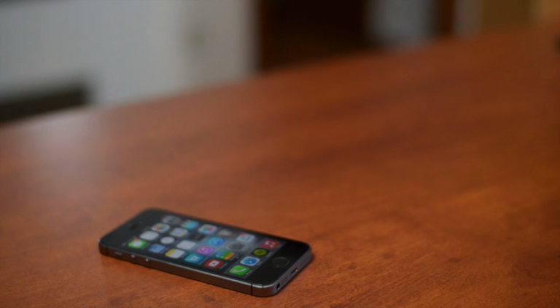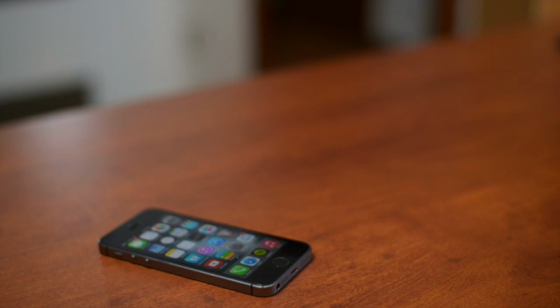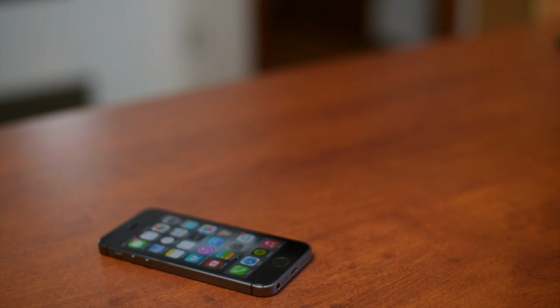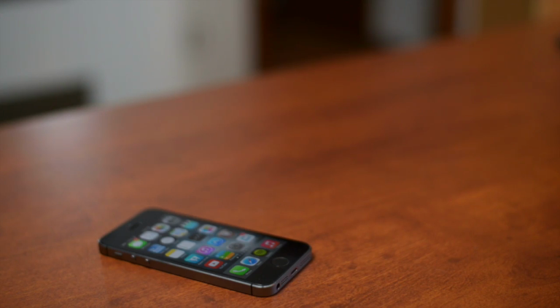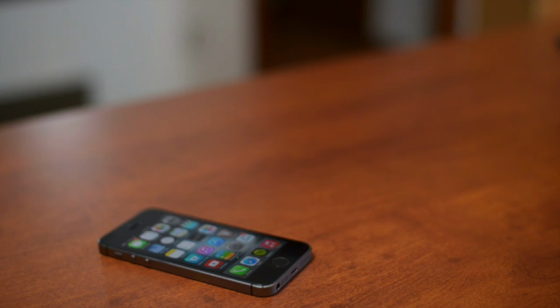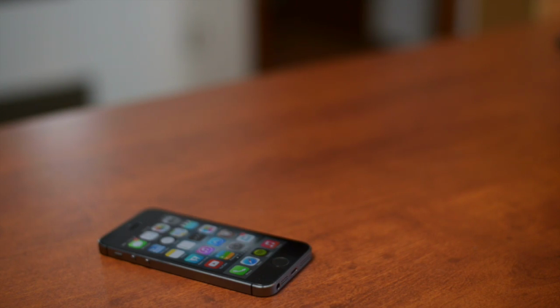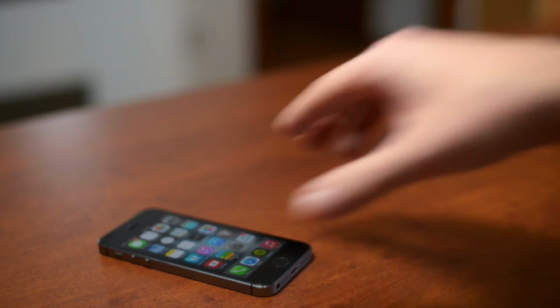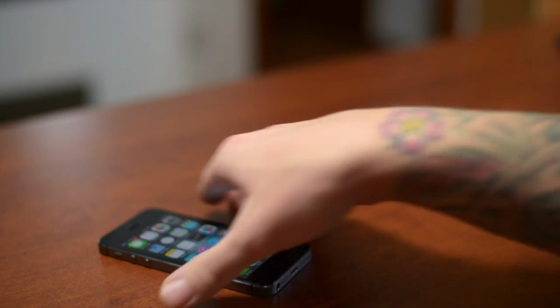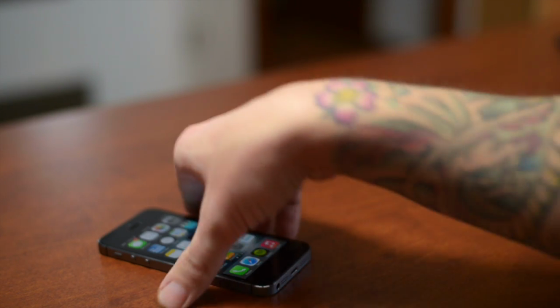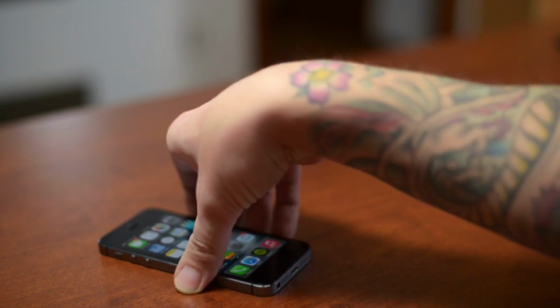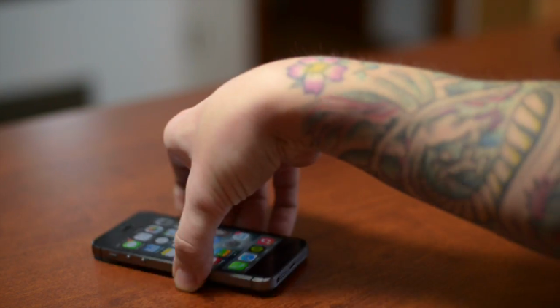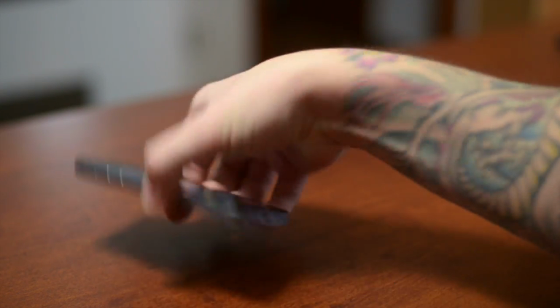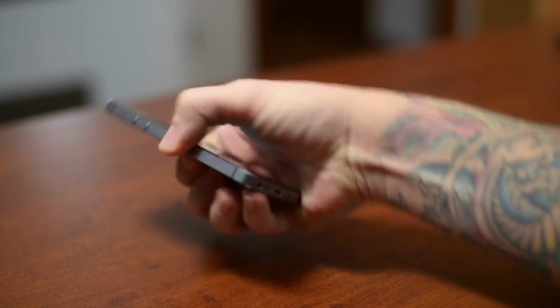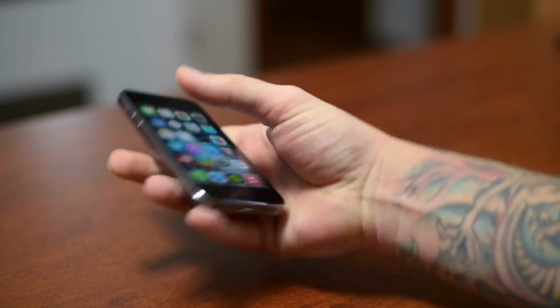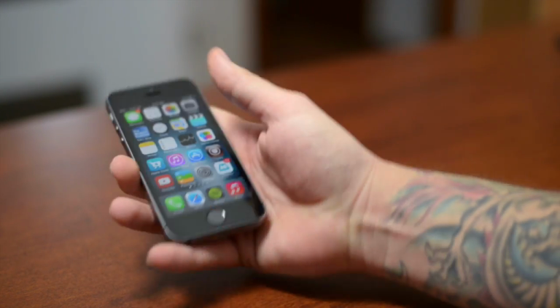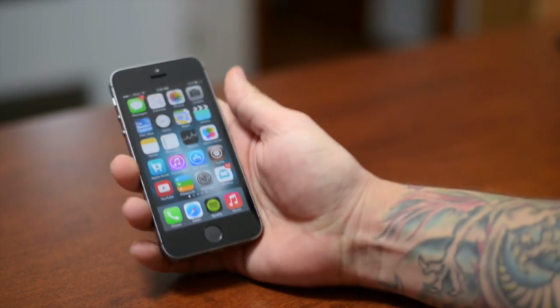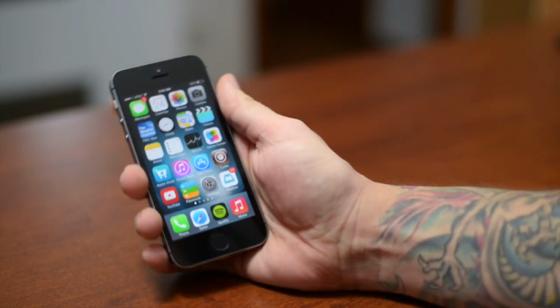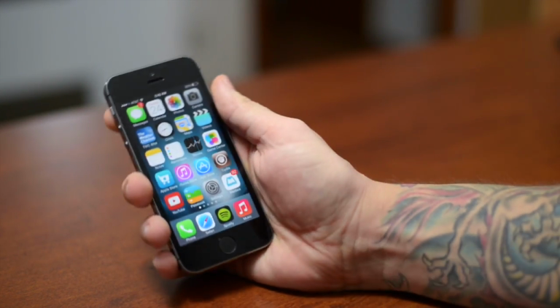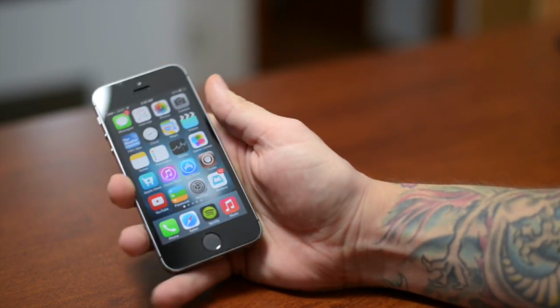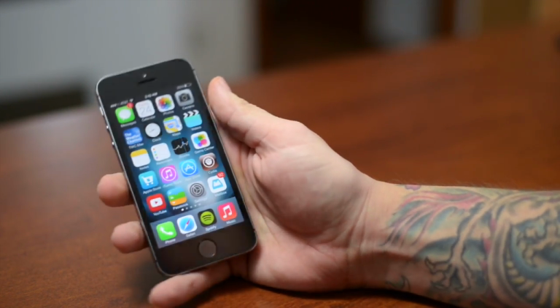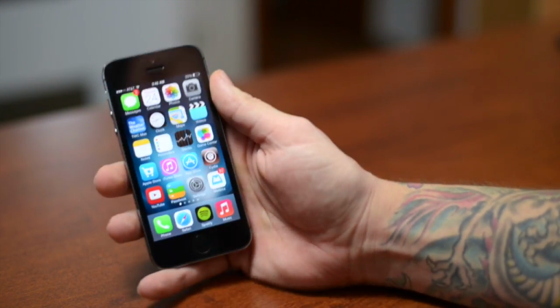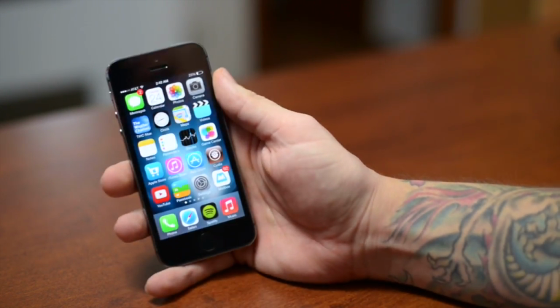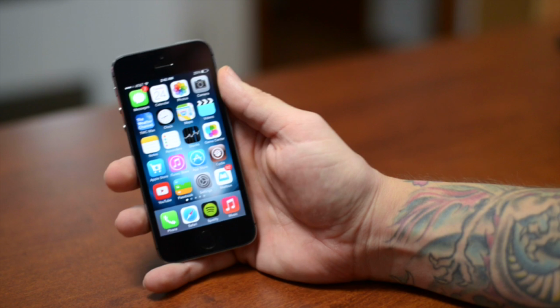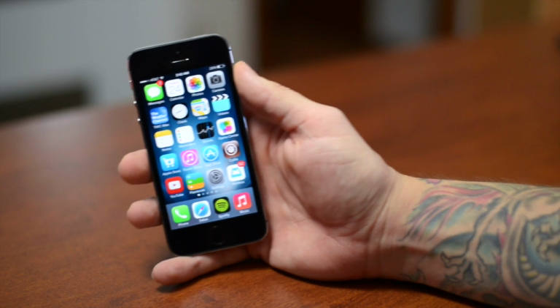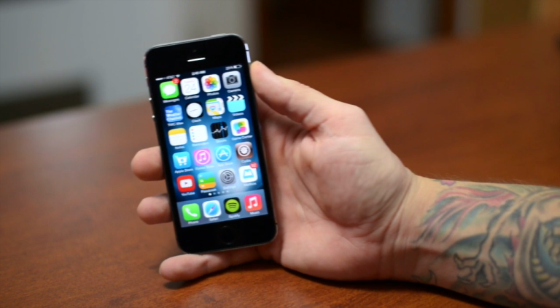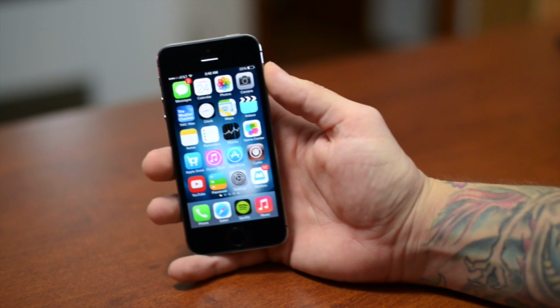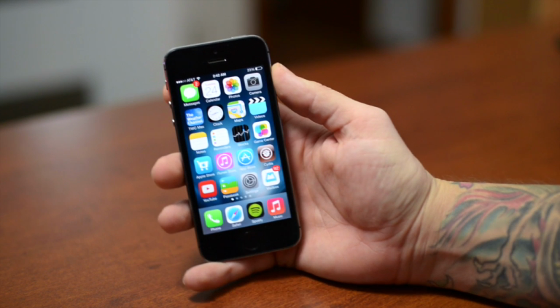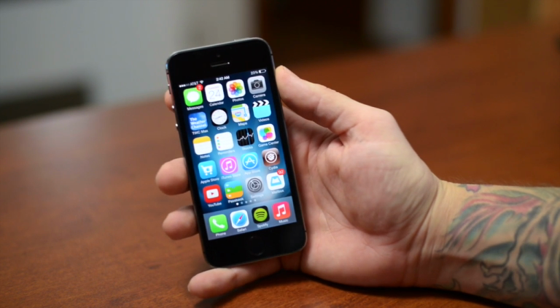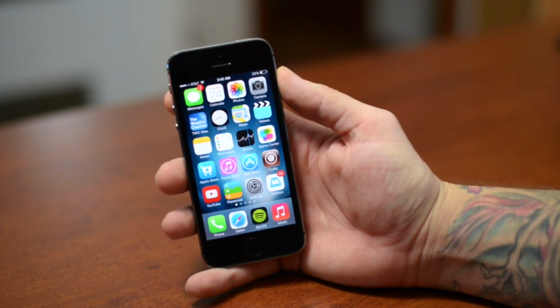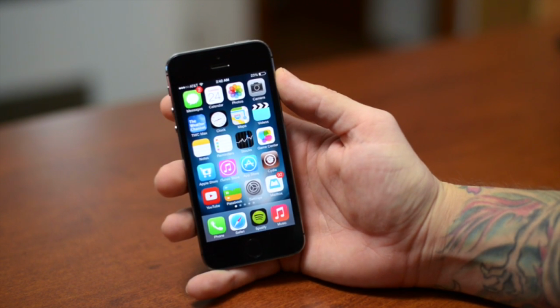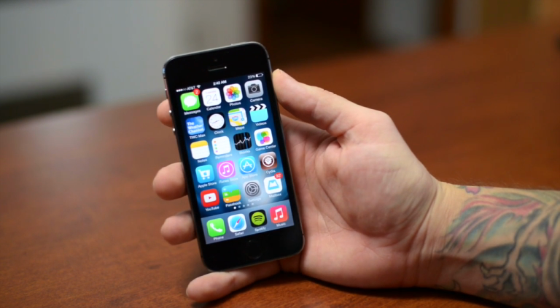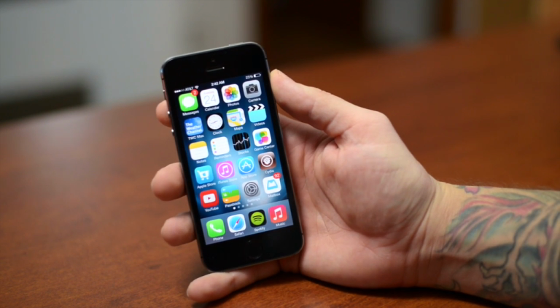What's up guys, Jeremy with Everything iDevice, and in this video I just want to give you a bit of an update on the iOS 7 jailbreak and some of the tweaks.